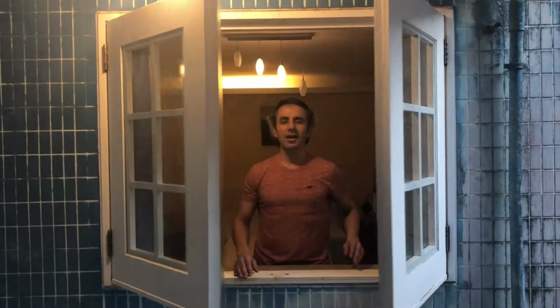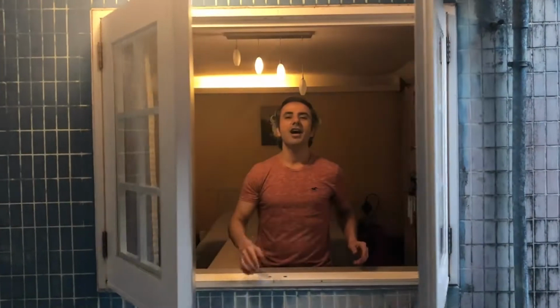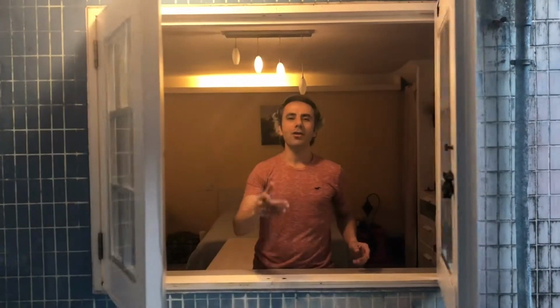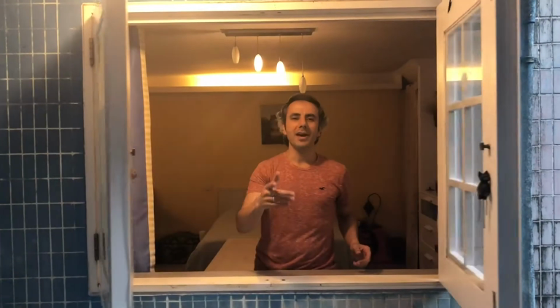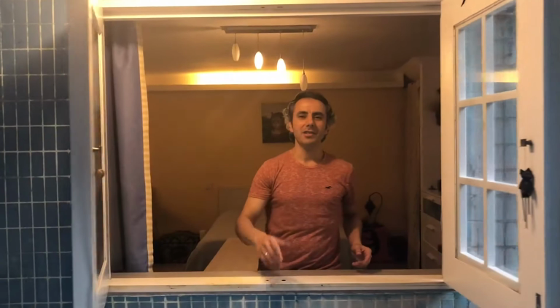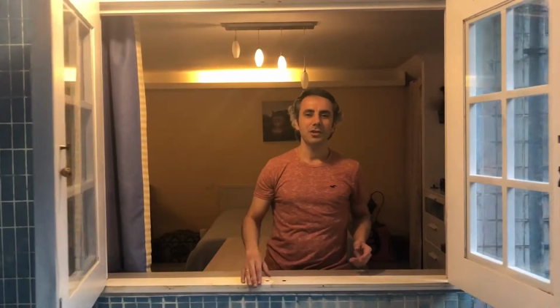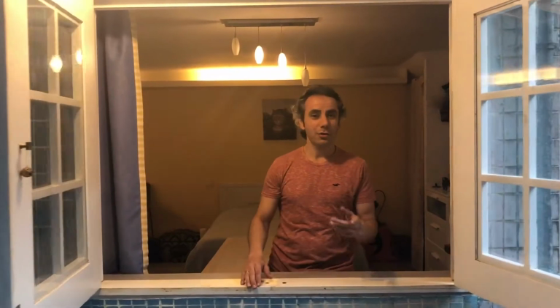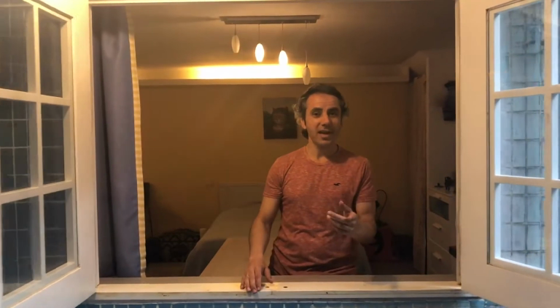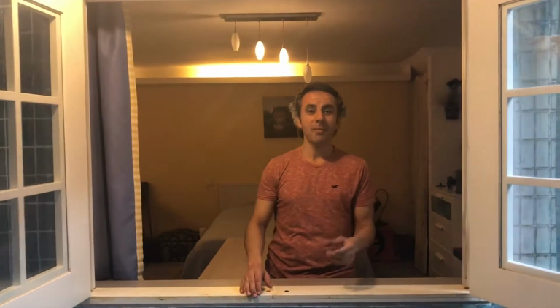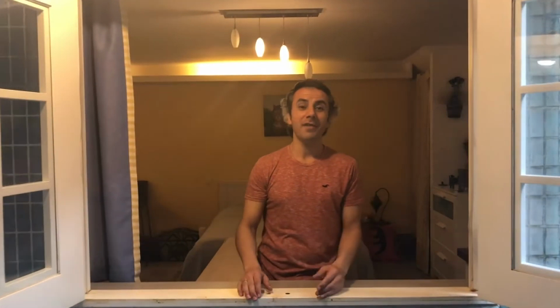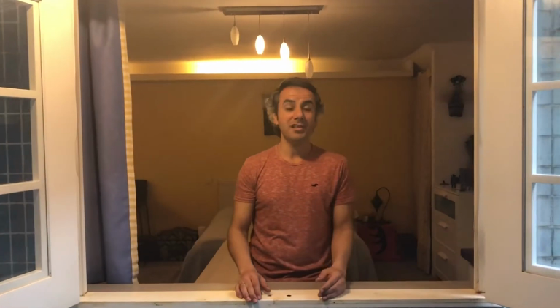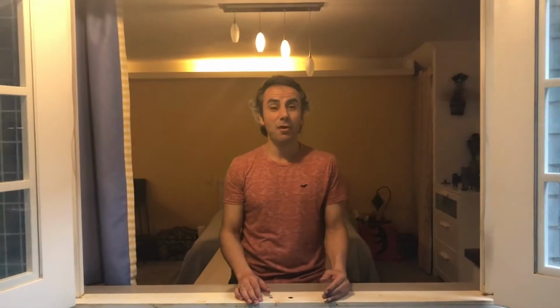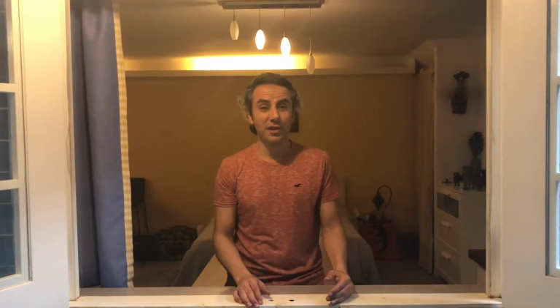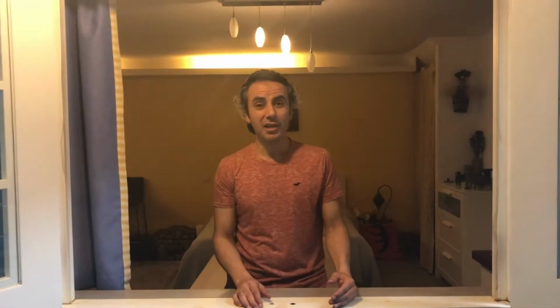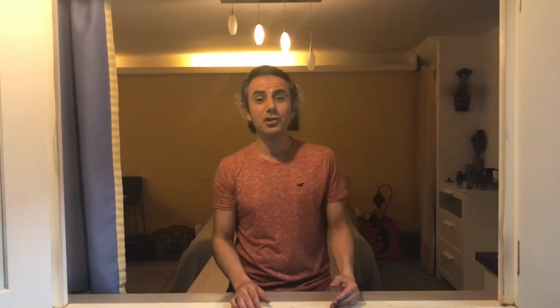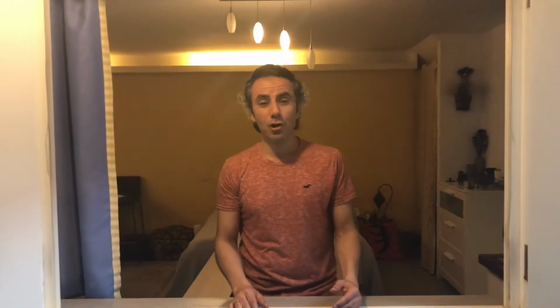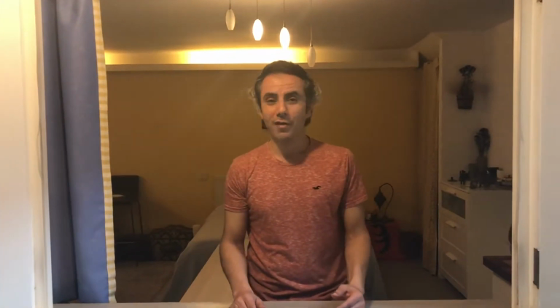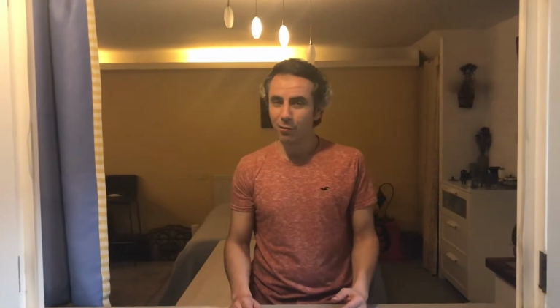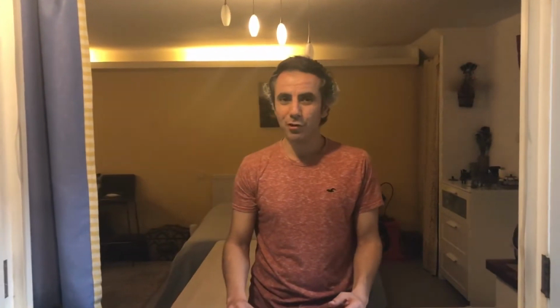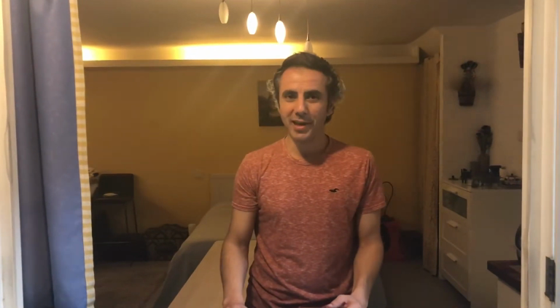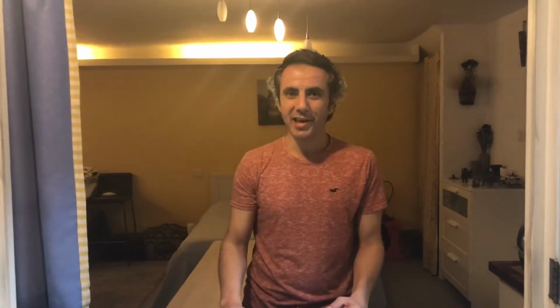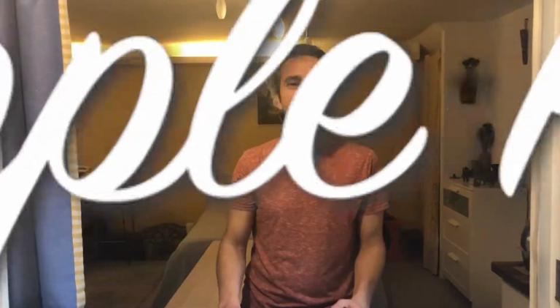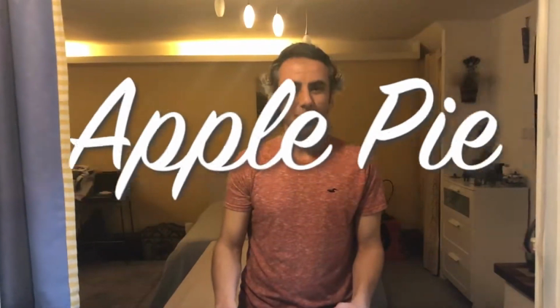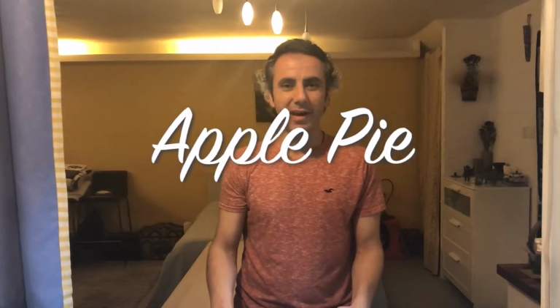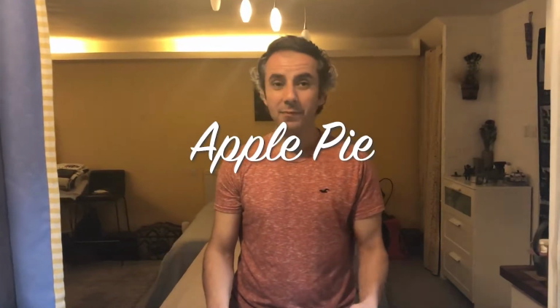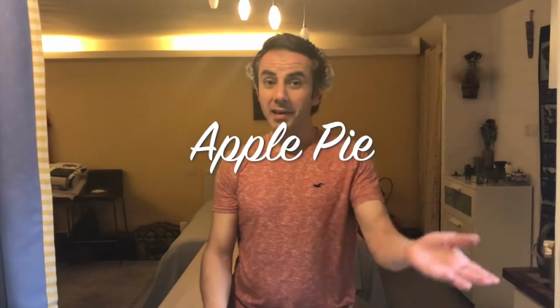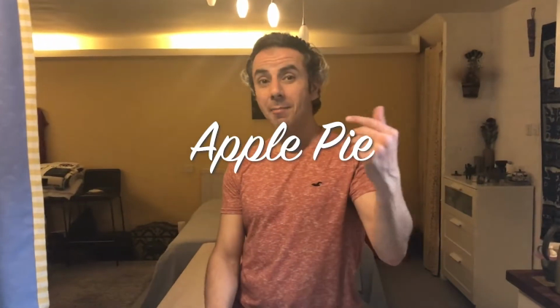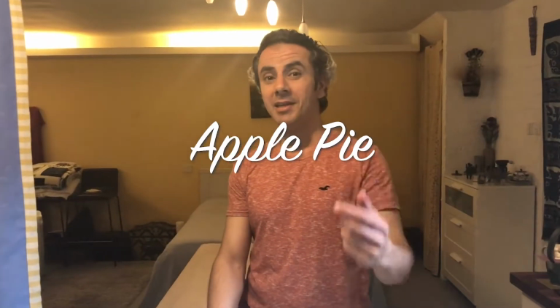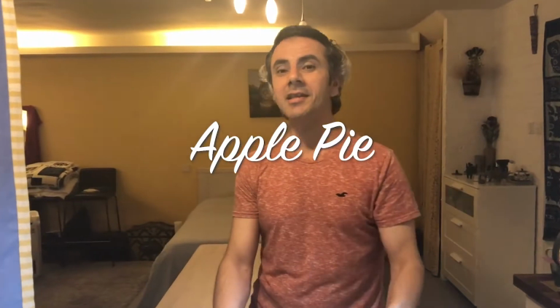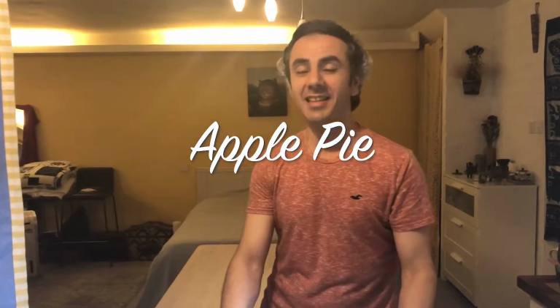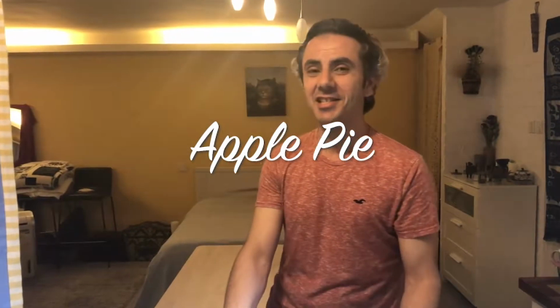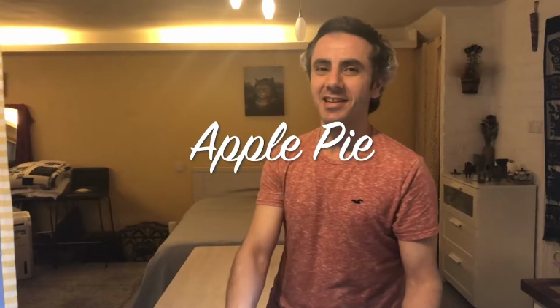Hello guys! Today is my friend's birthday, so we are going to make apple pie. Let's start!